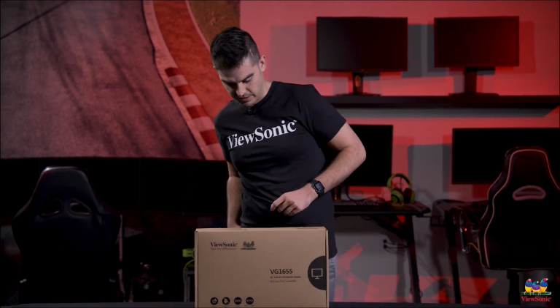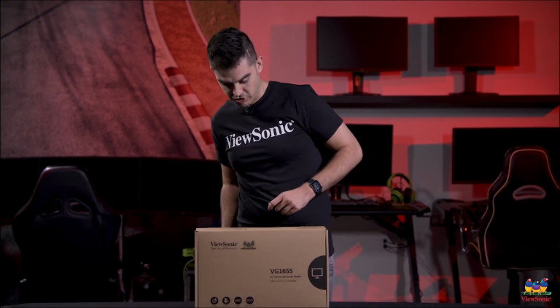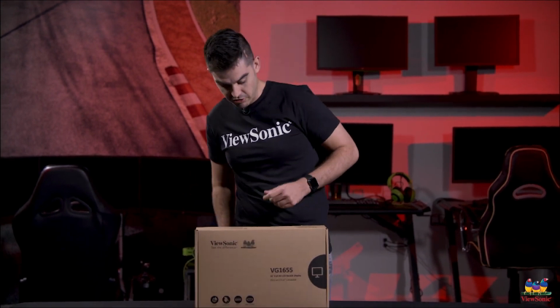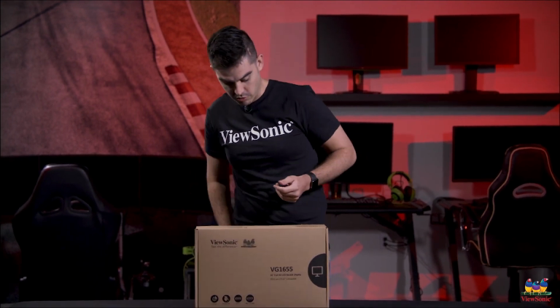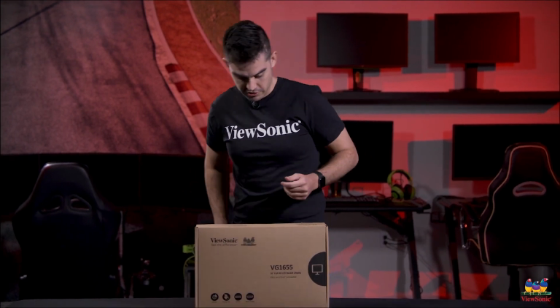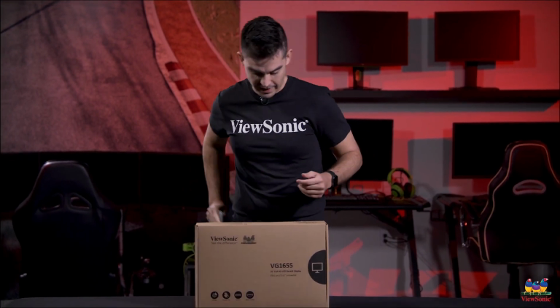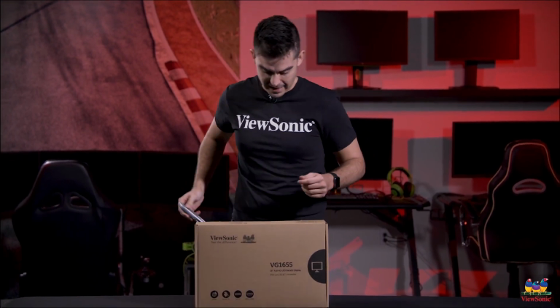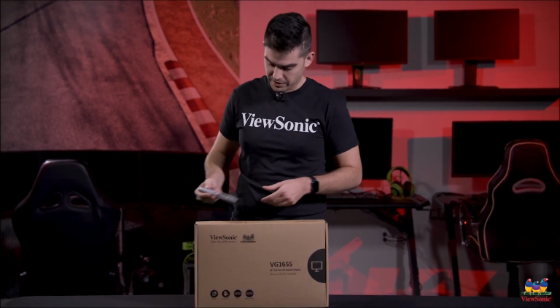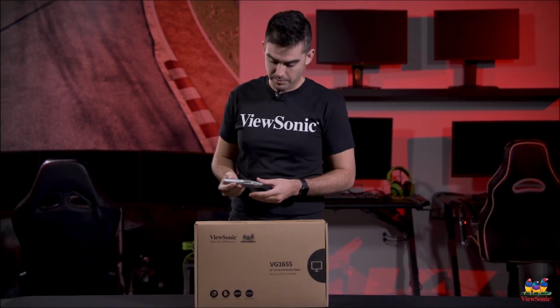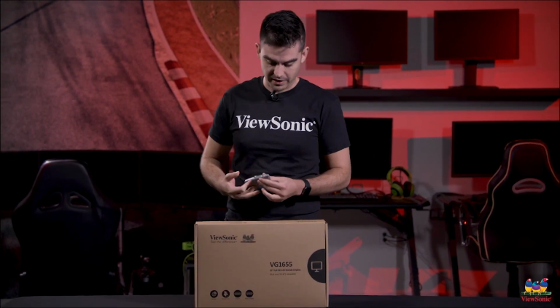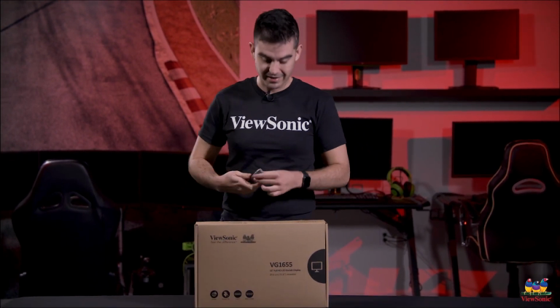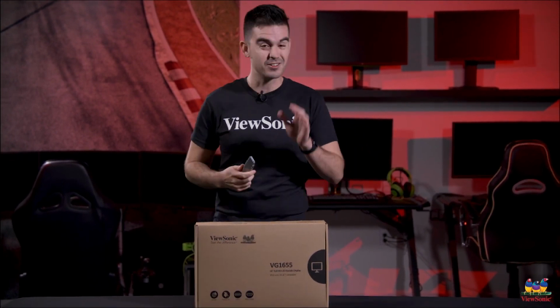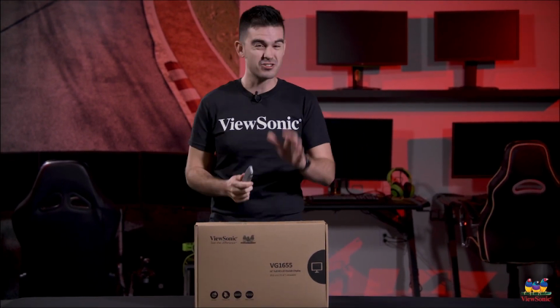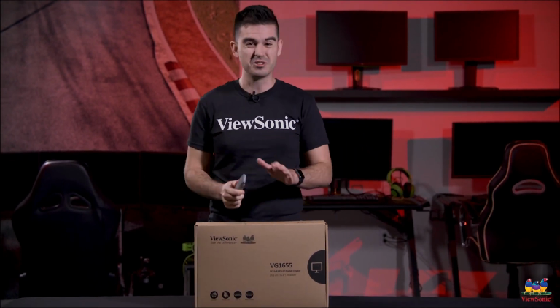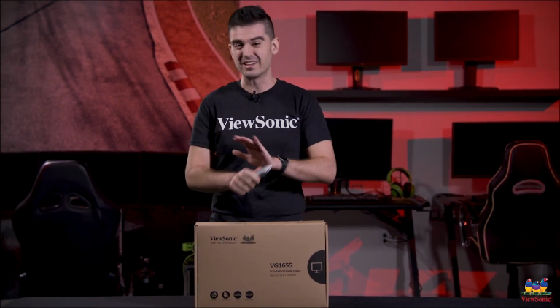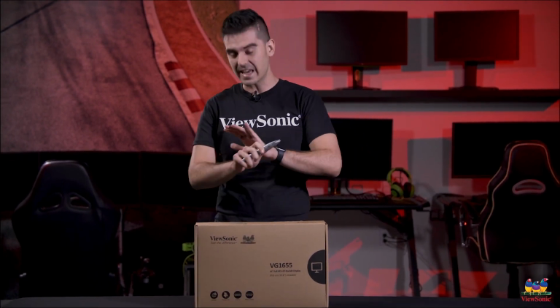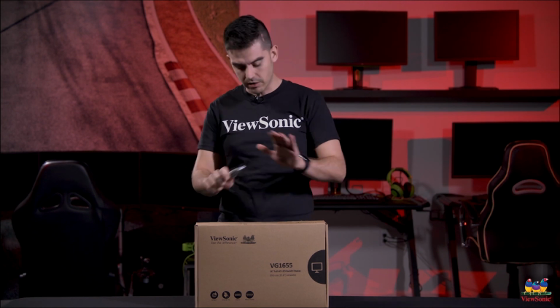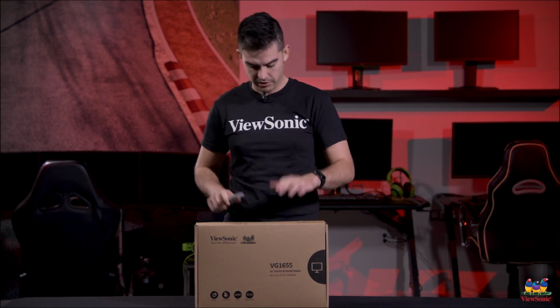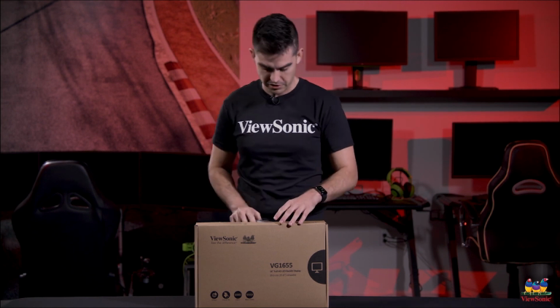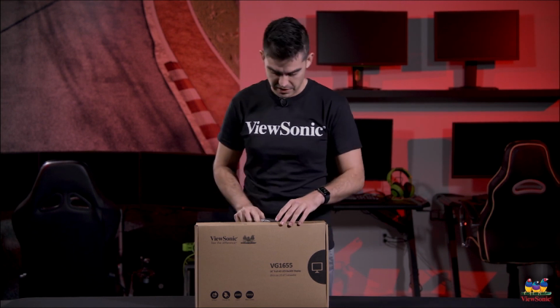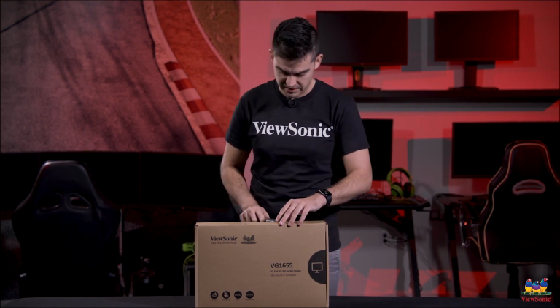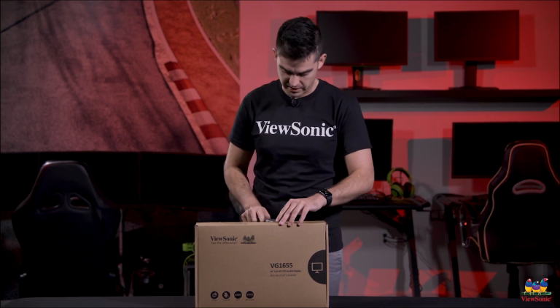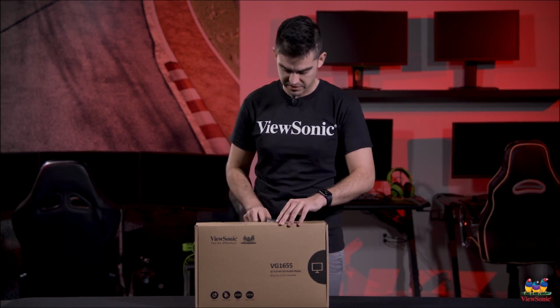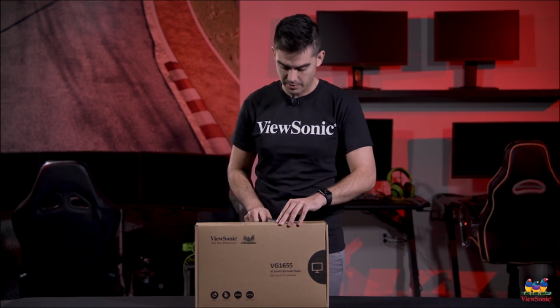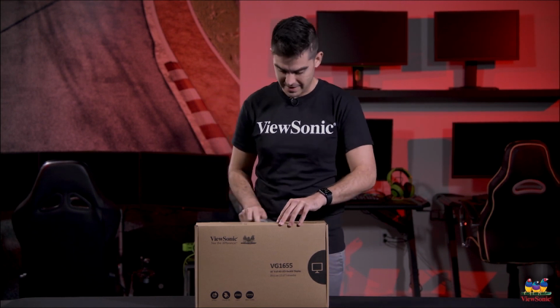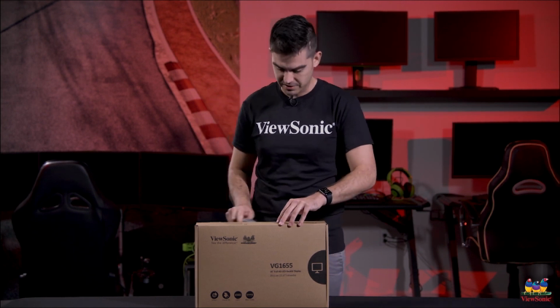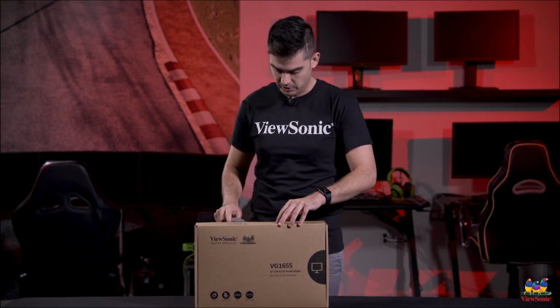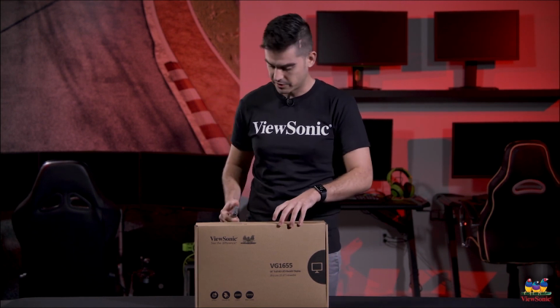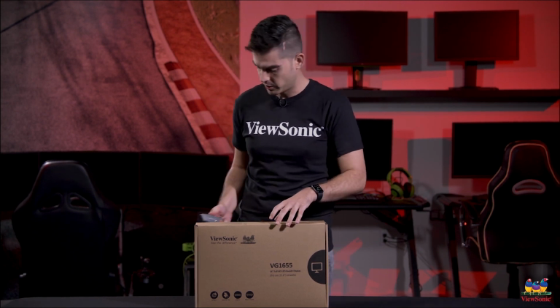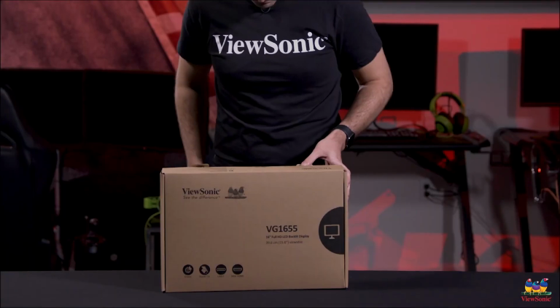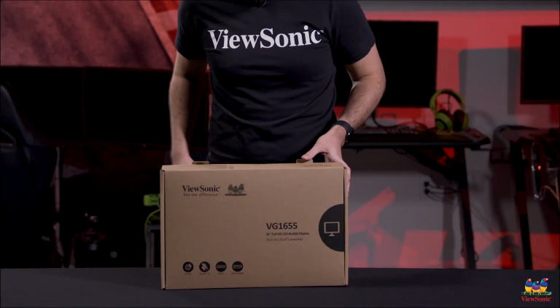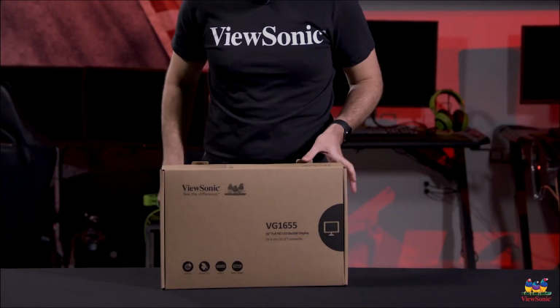Let's show you what you have in the box, and I can show you that everything you need to set this up is included with the product.